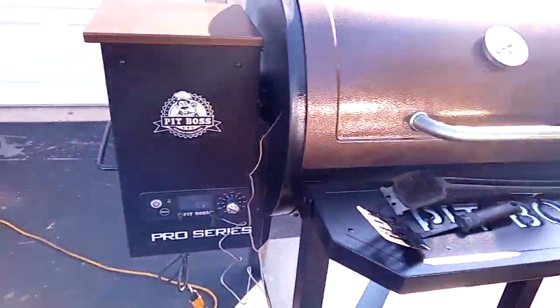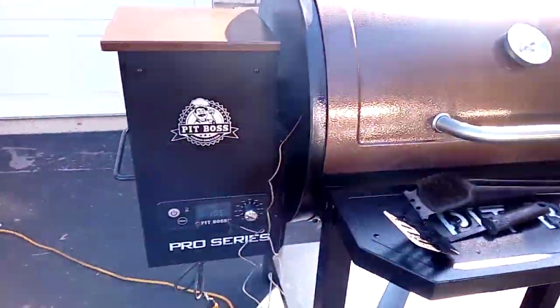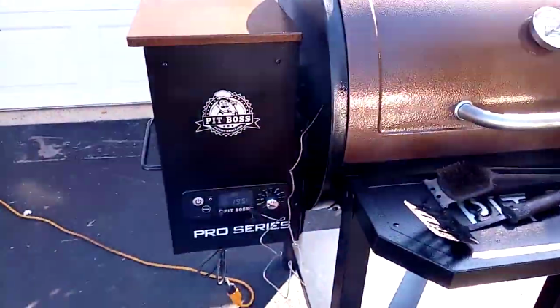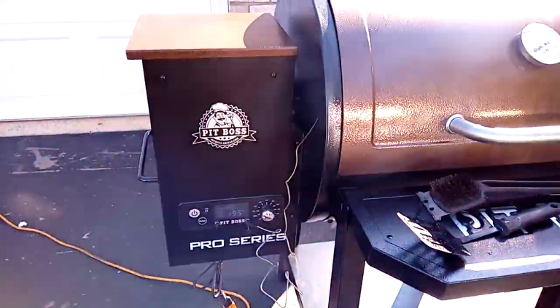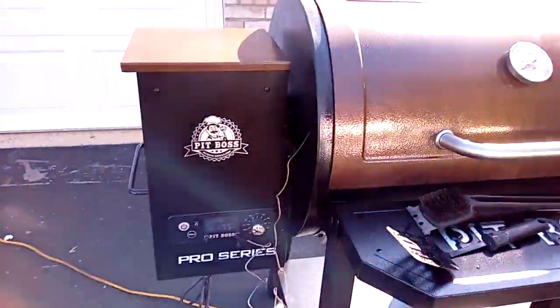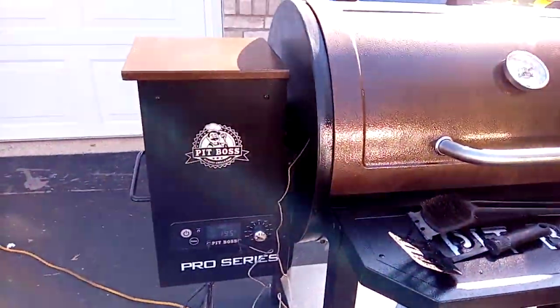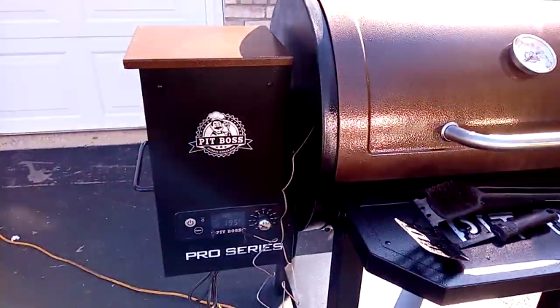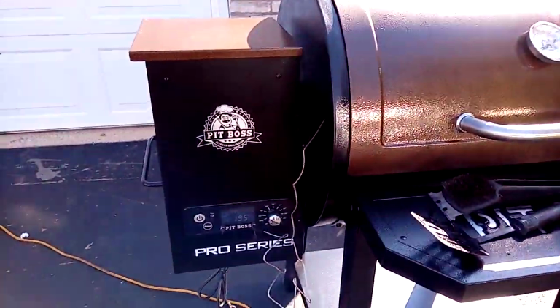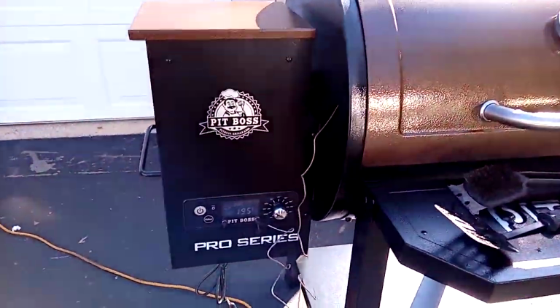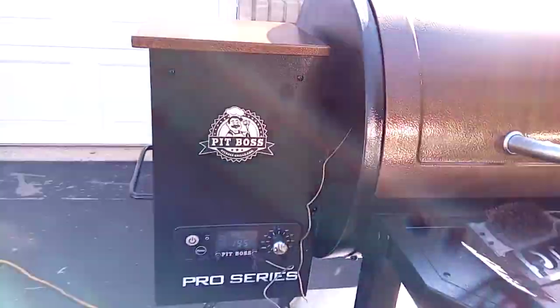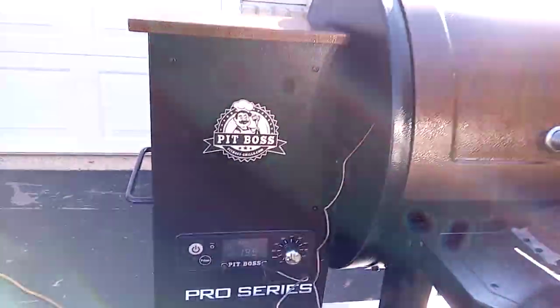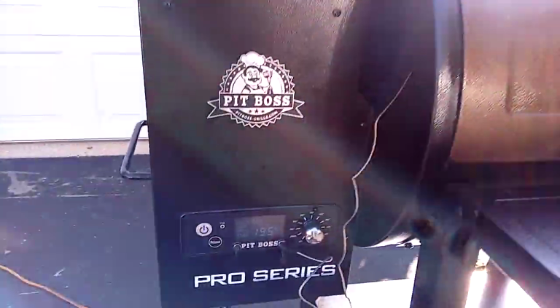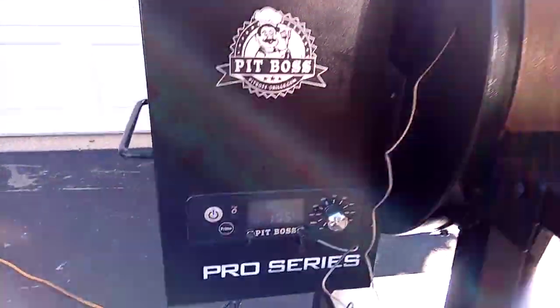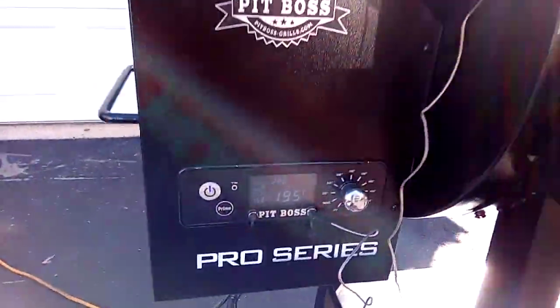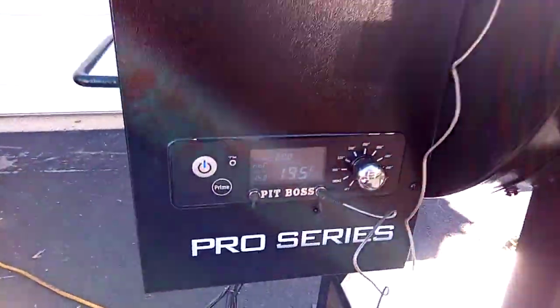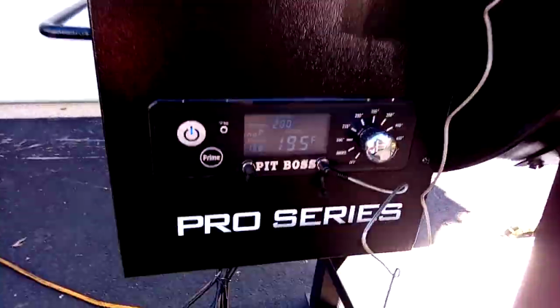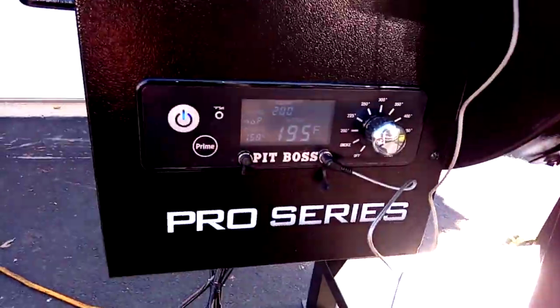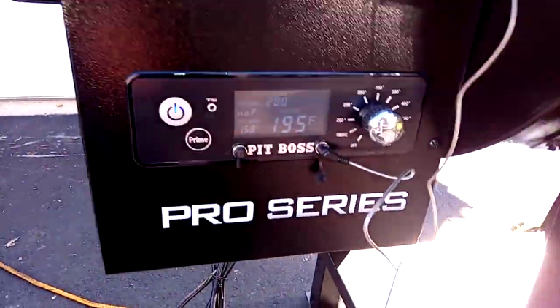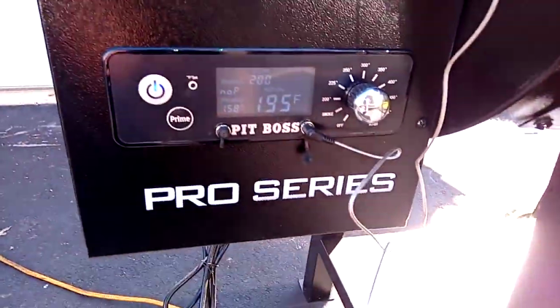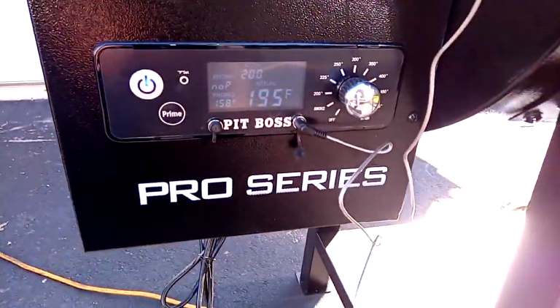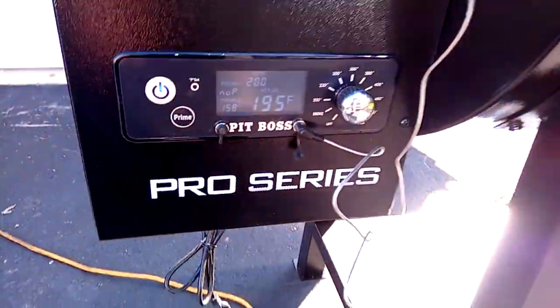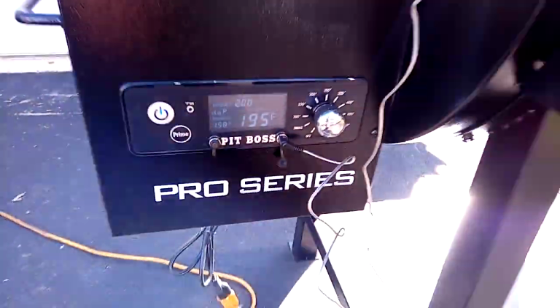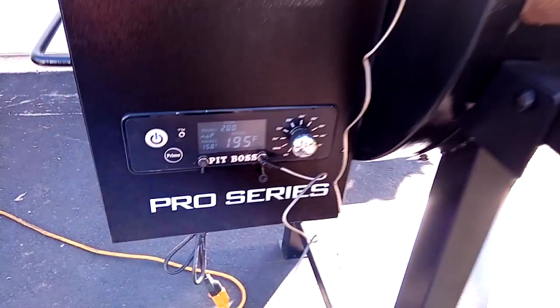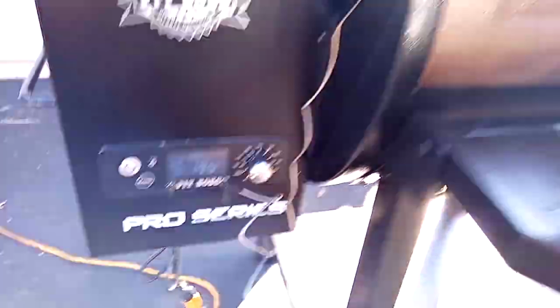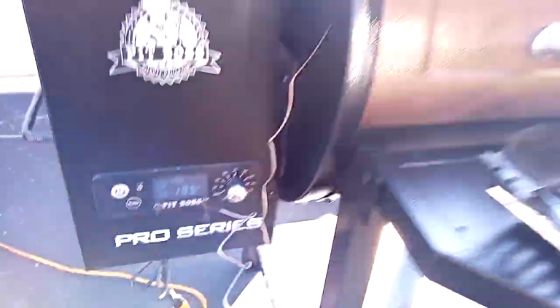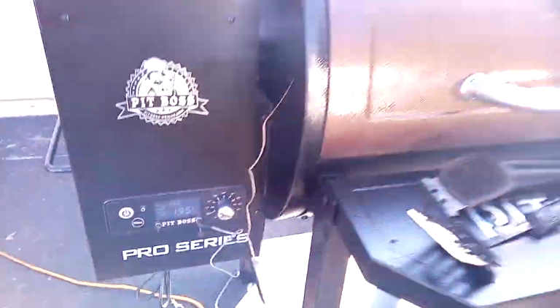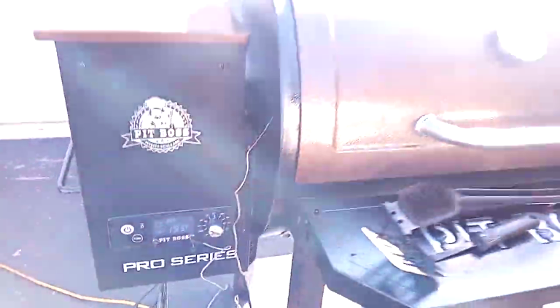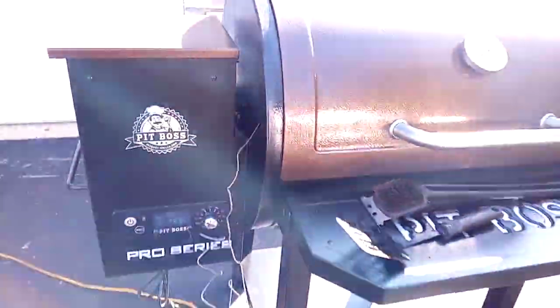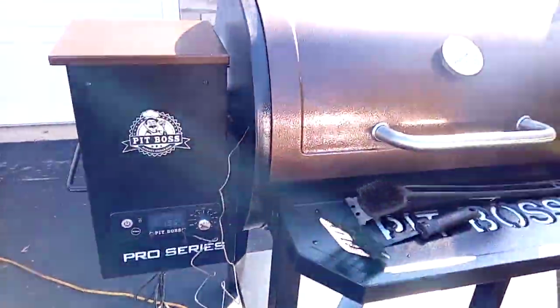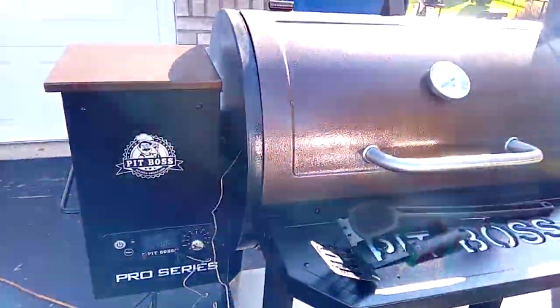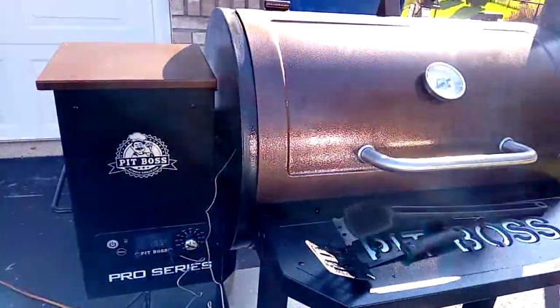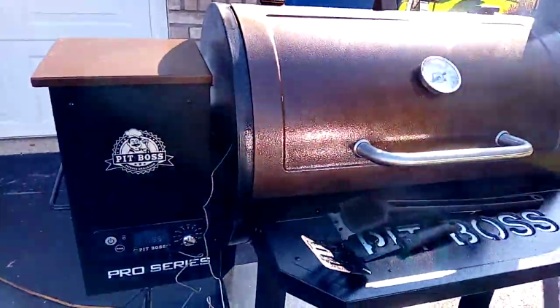It's got the digital readout. I'm doing a turkey breast on it.